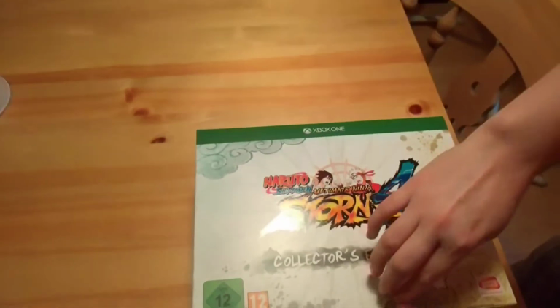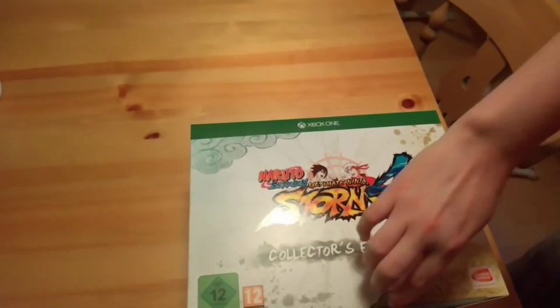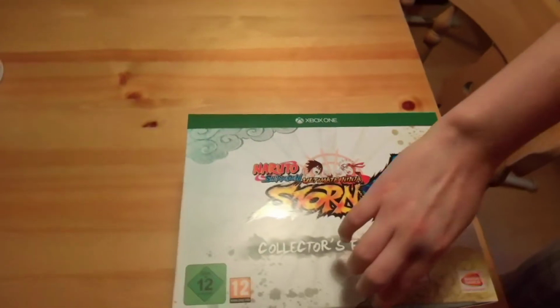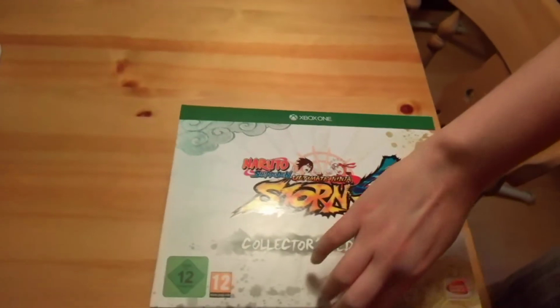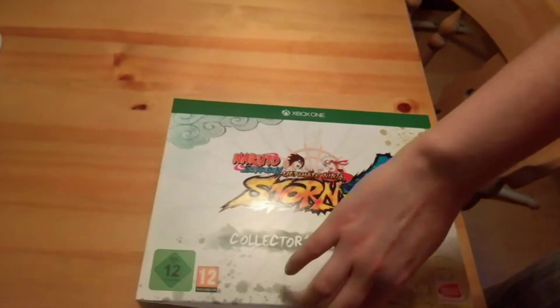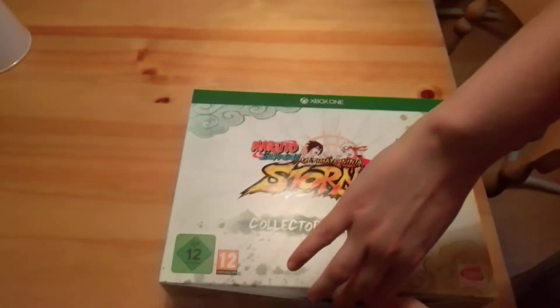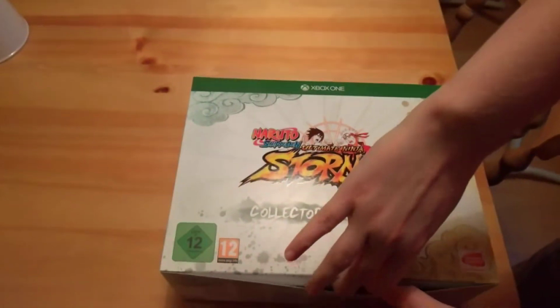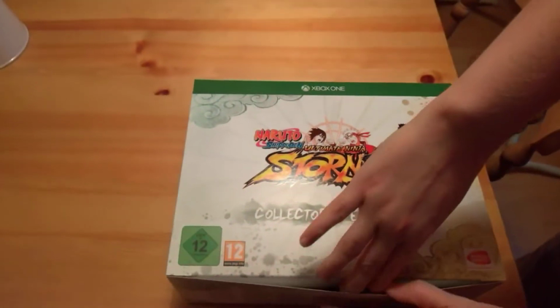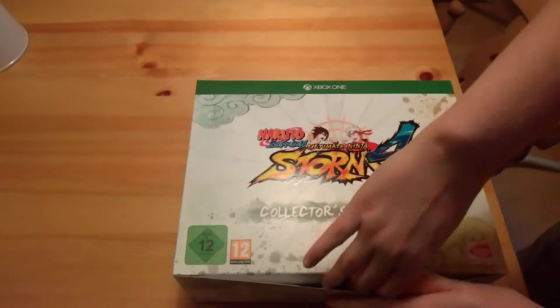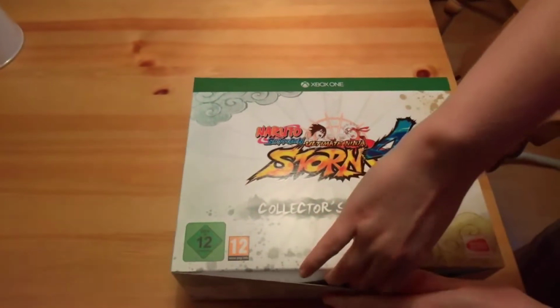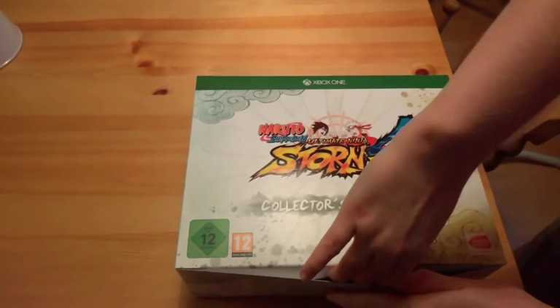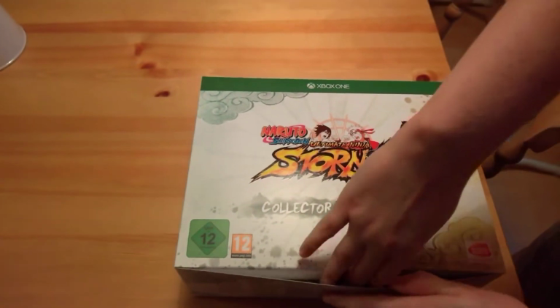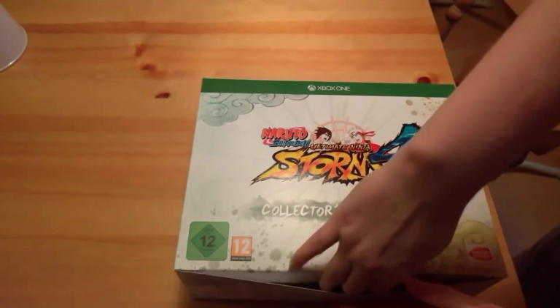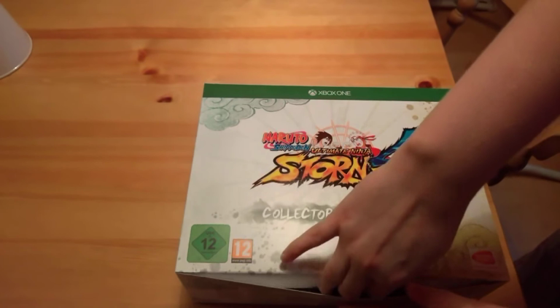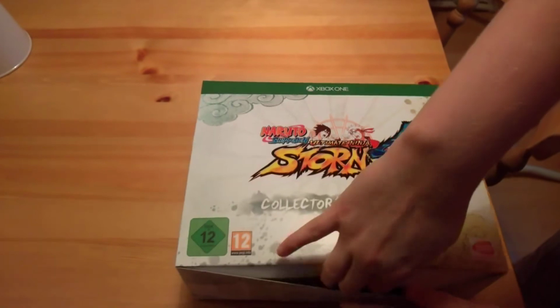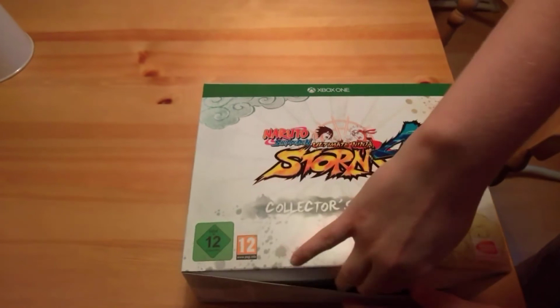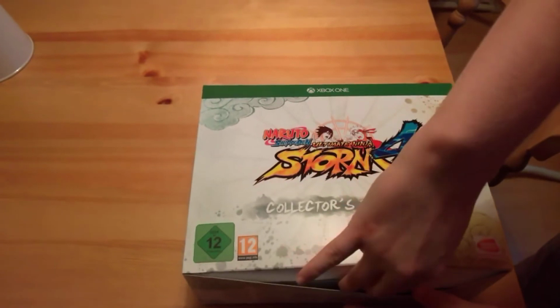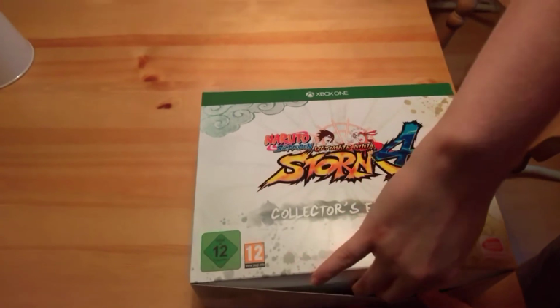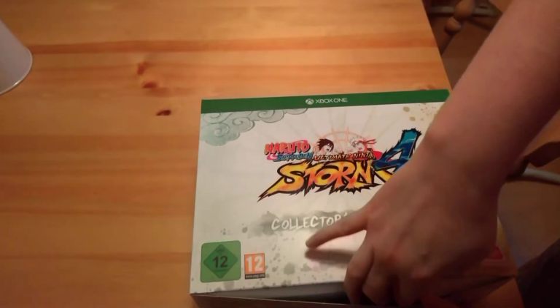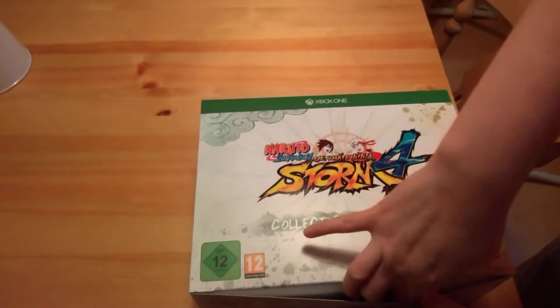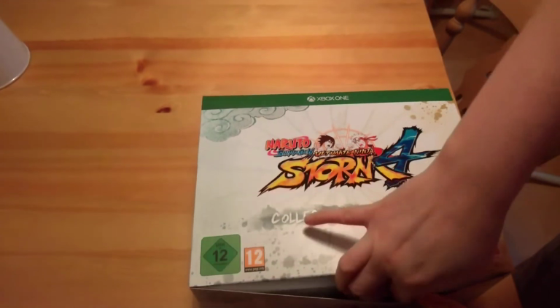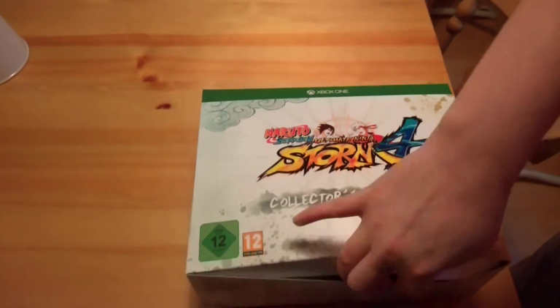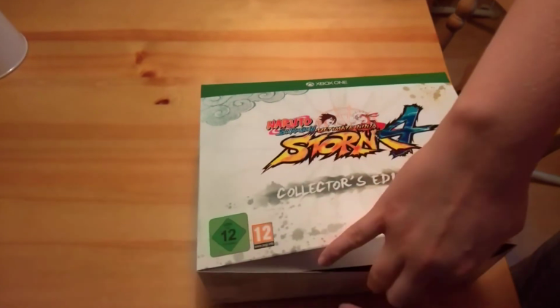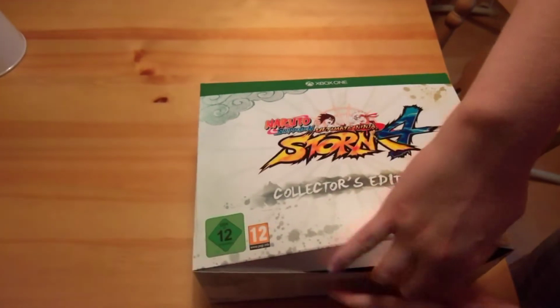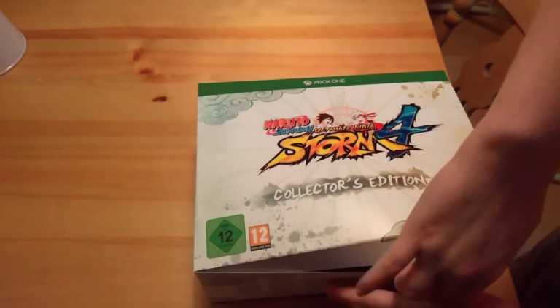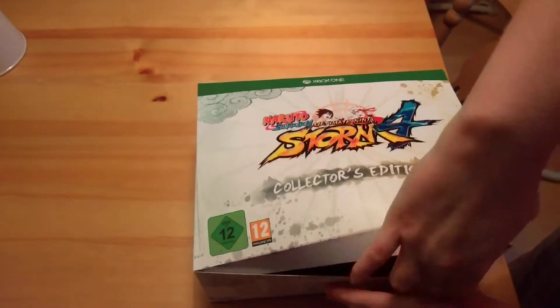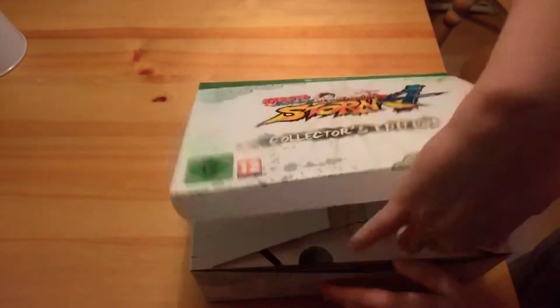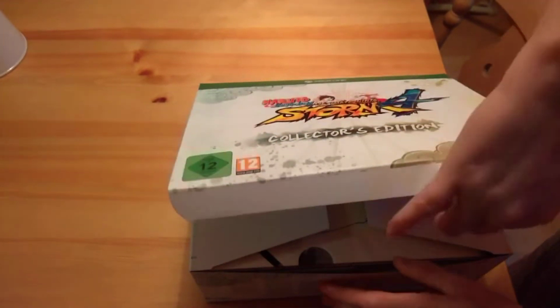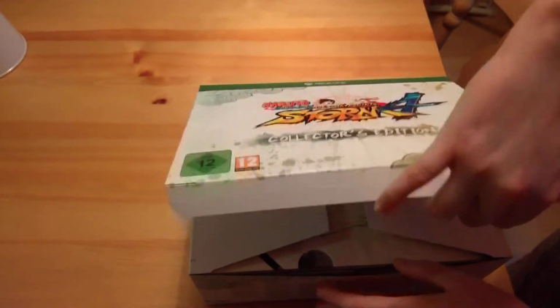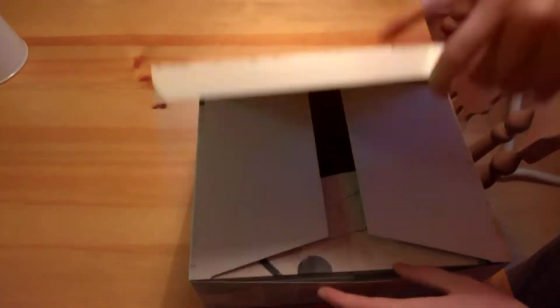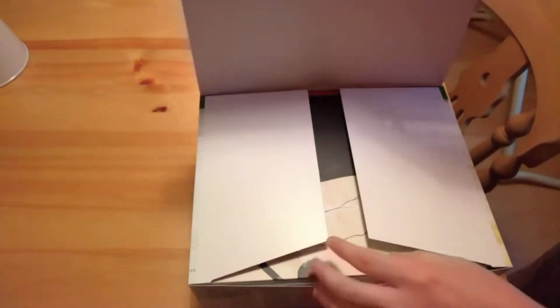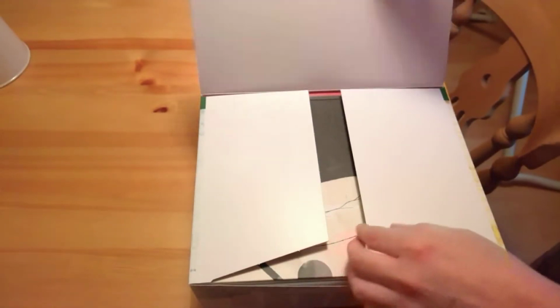So that's everything that's in it. Let's open it up and take a look without breaking the box.